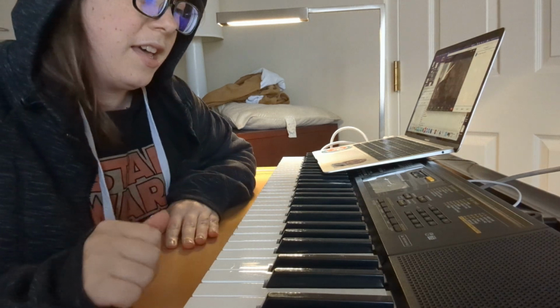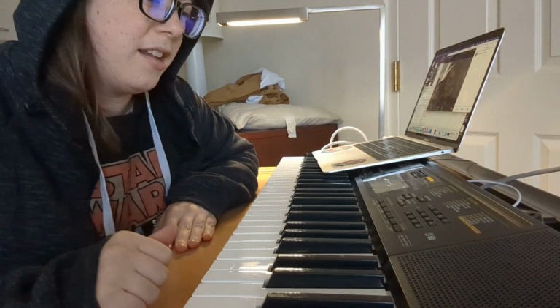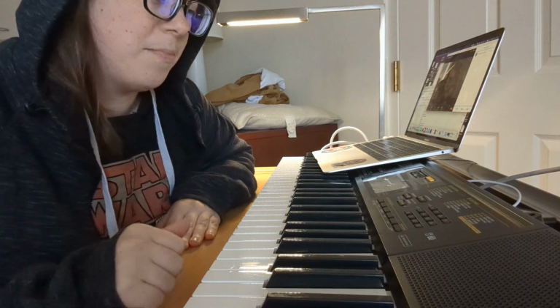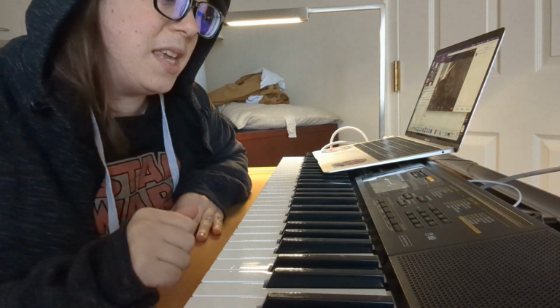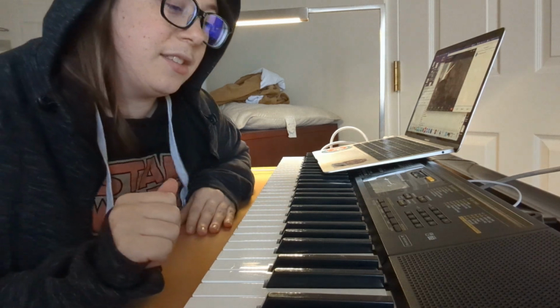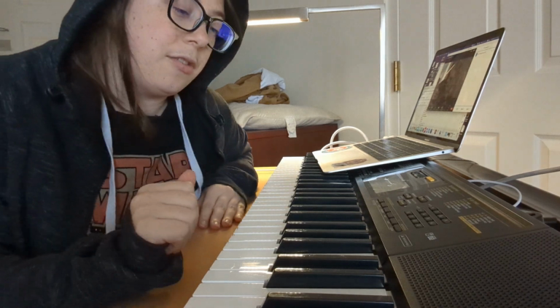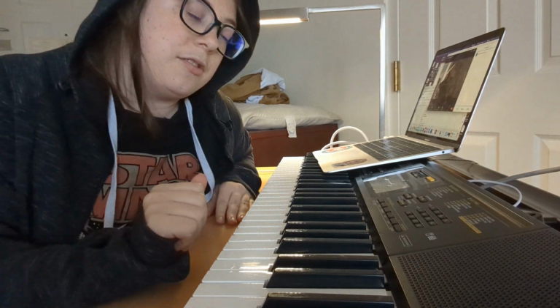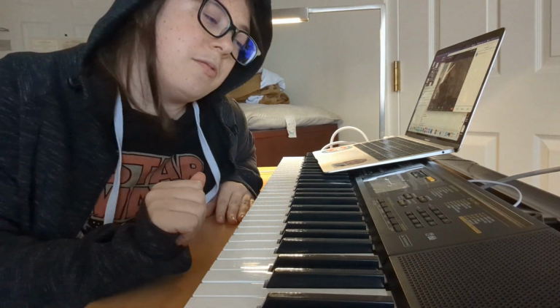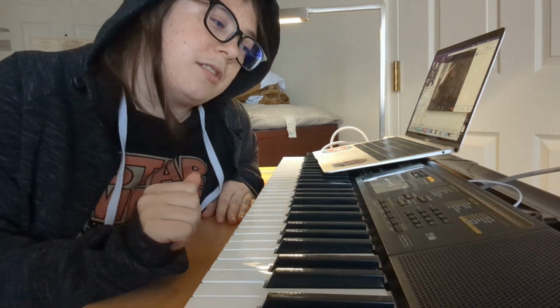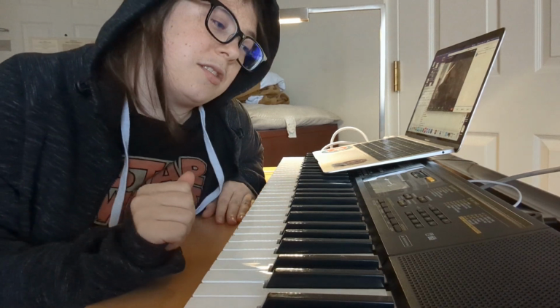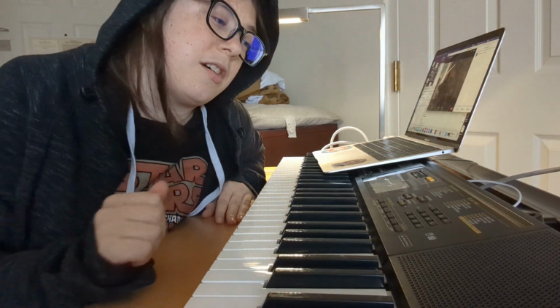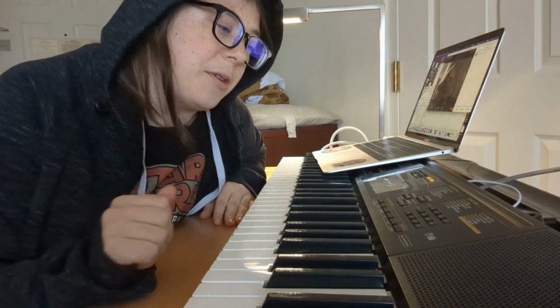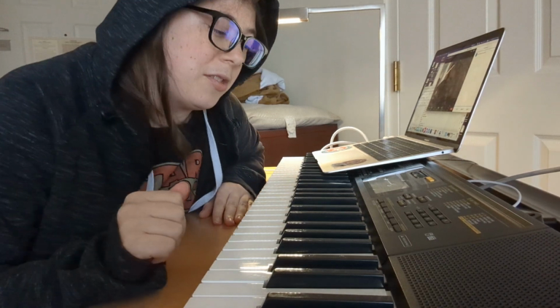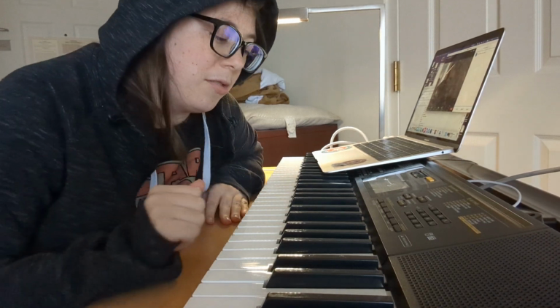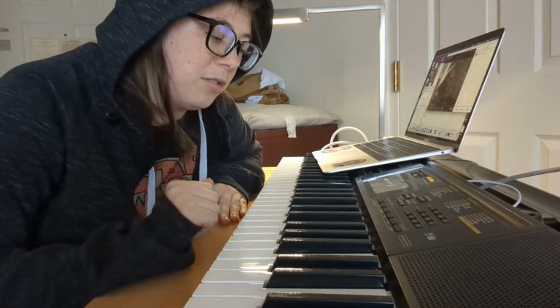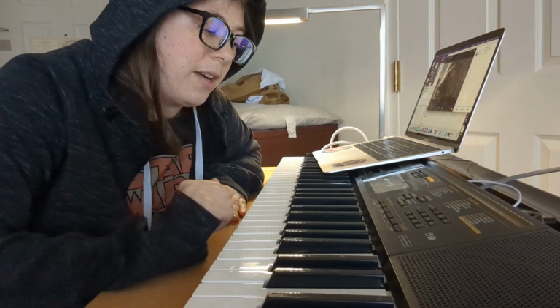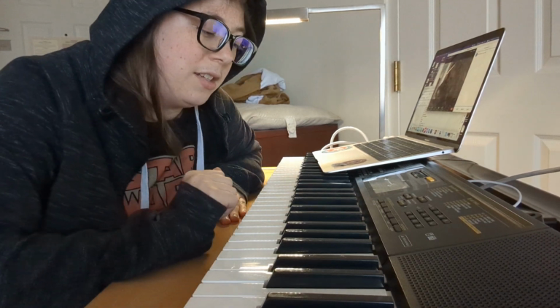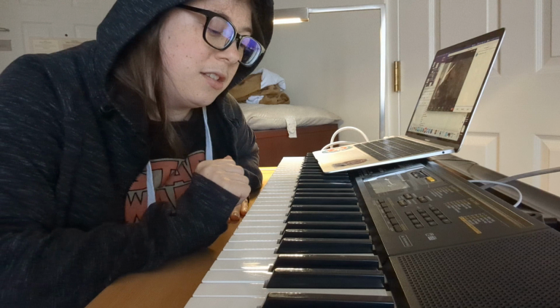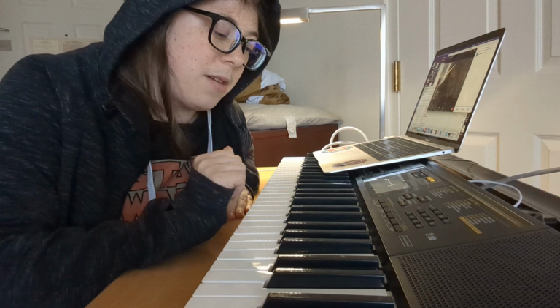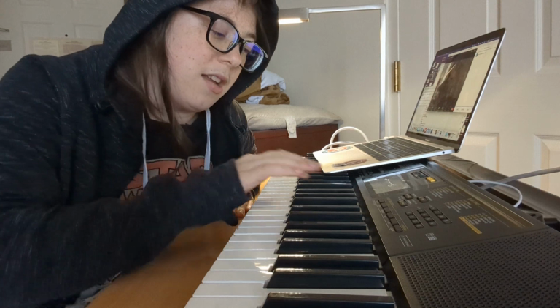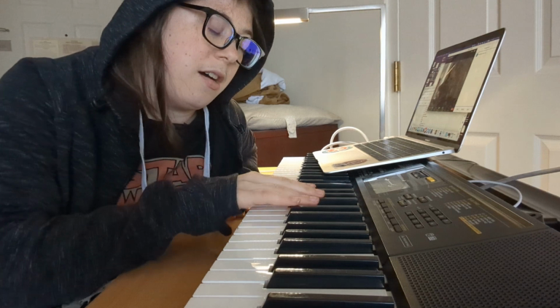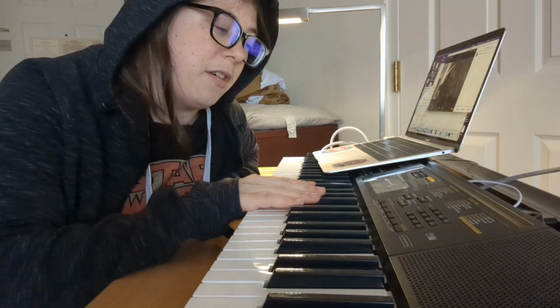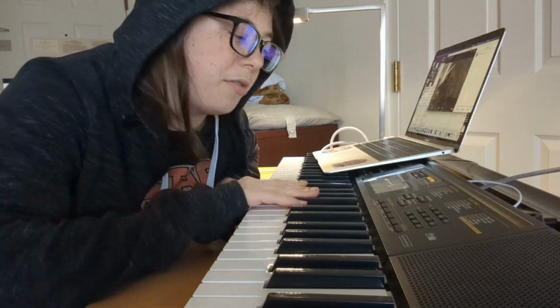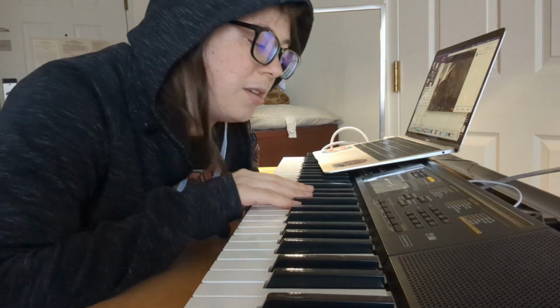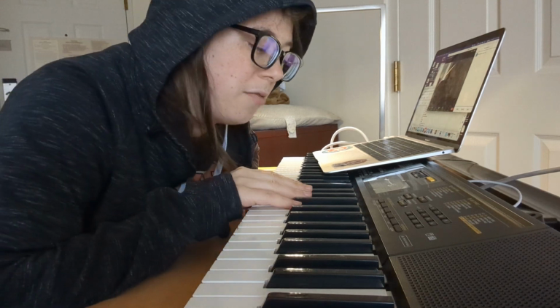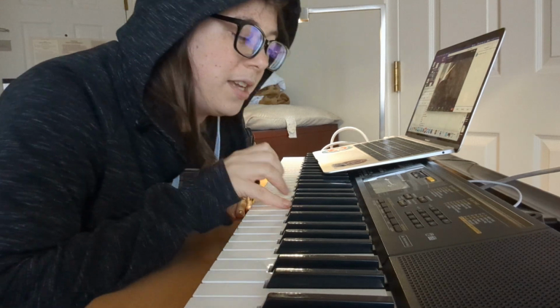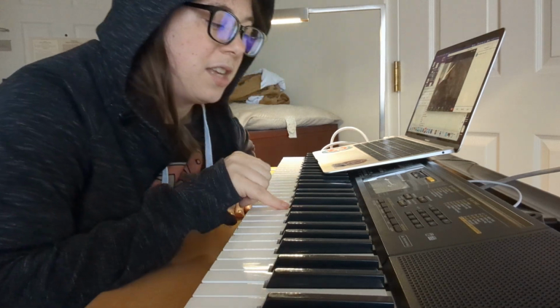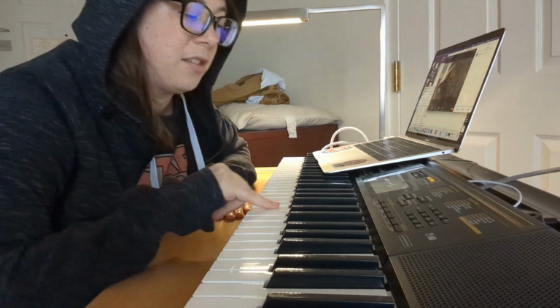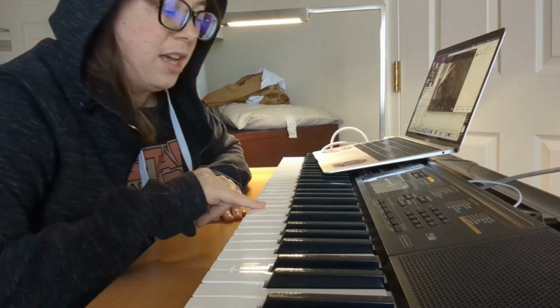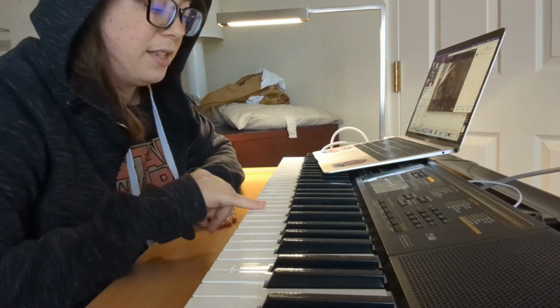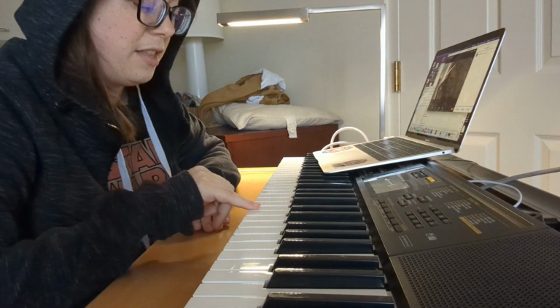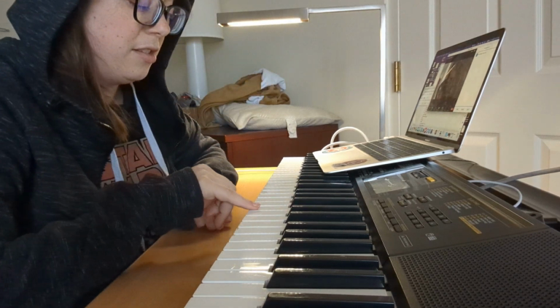Then the Bs. Those are the hard ones. They're the ones directly to the right of the three raised keys. They sound like this.